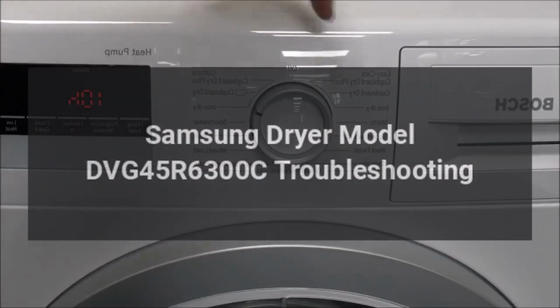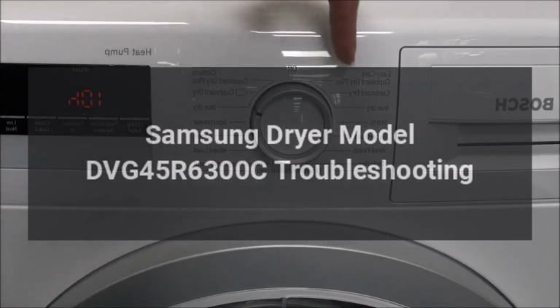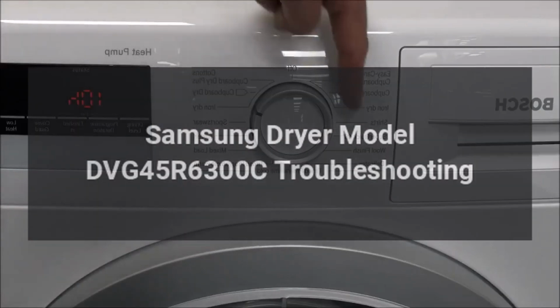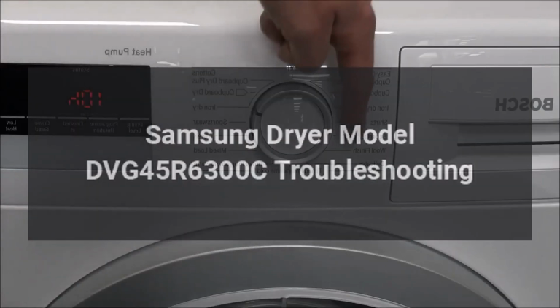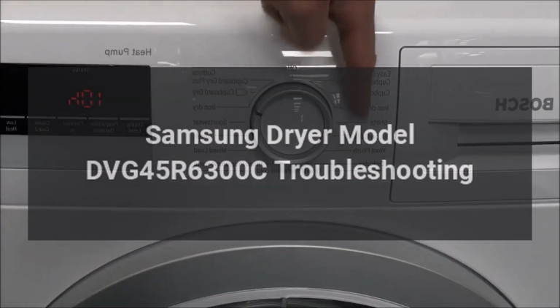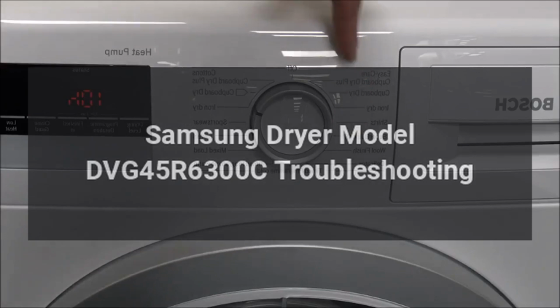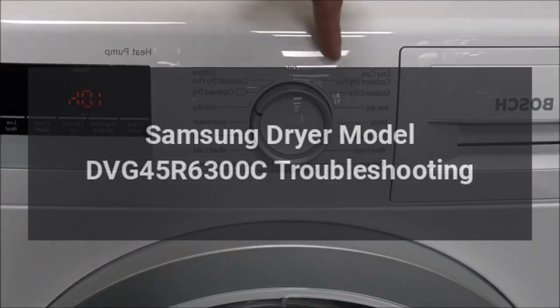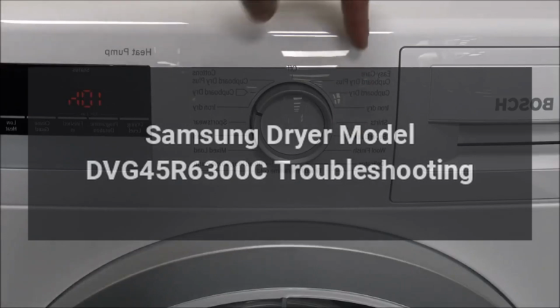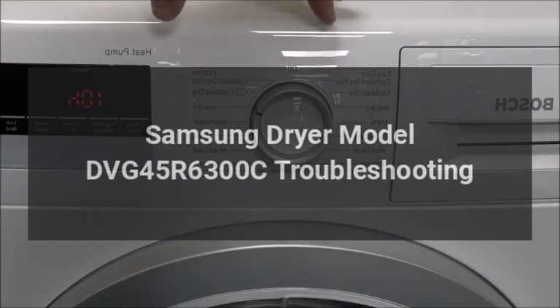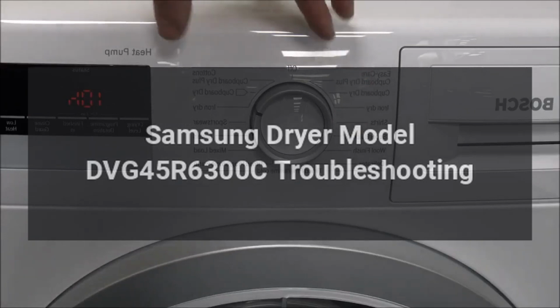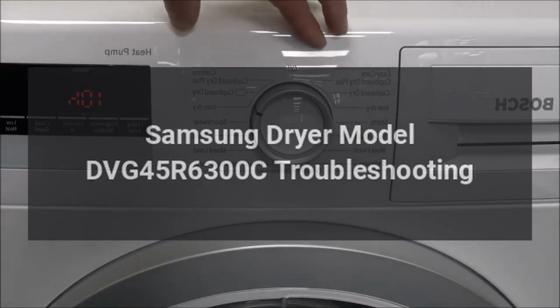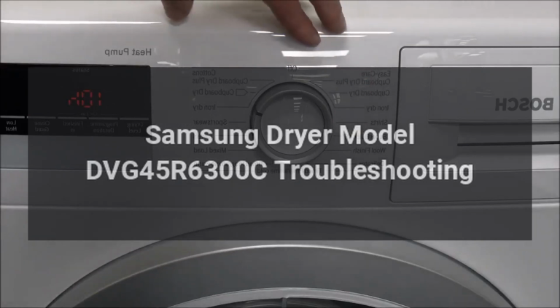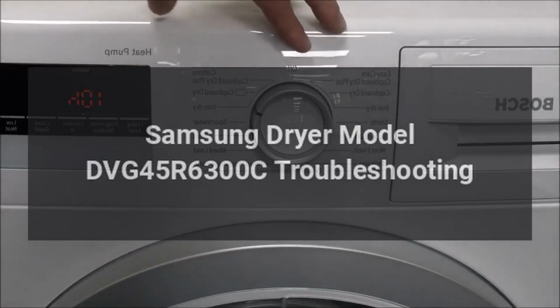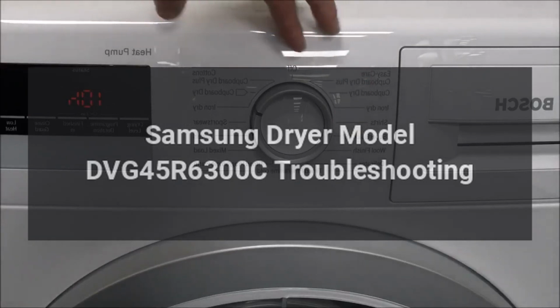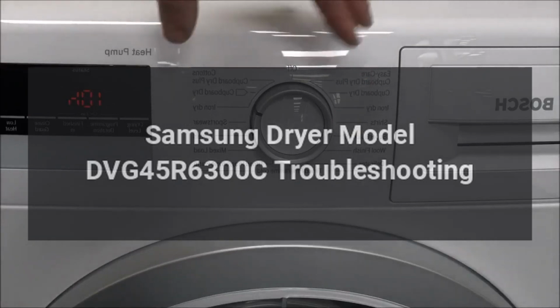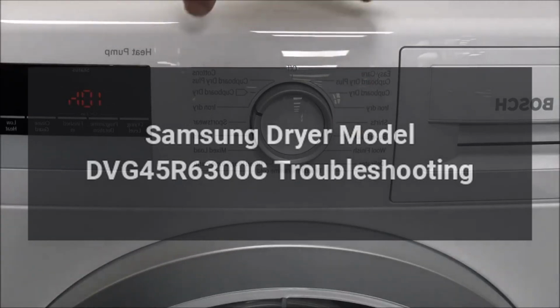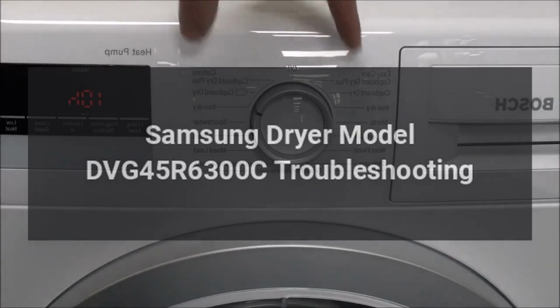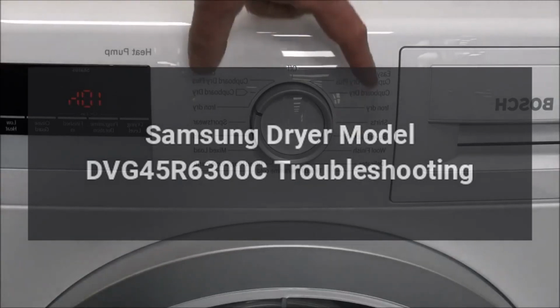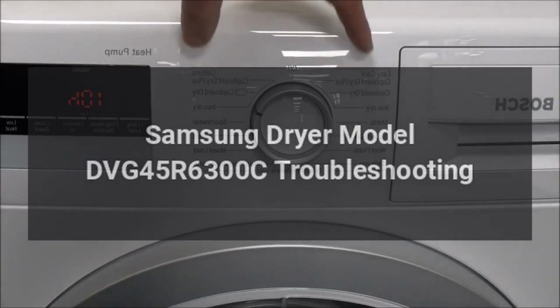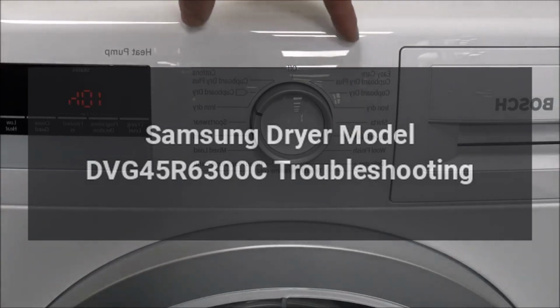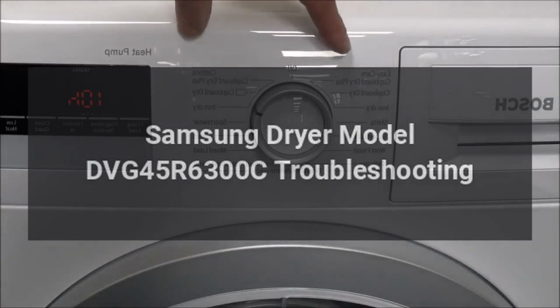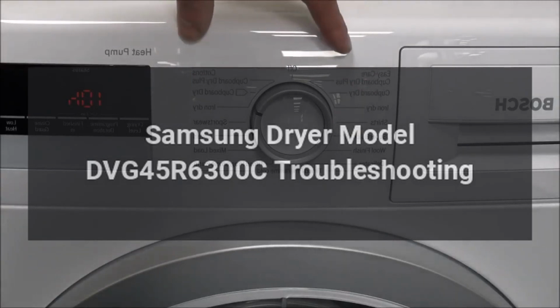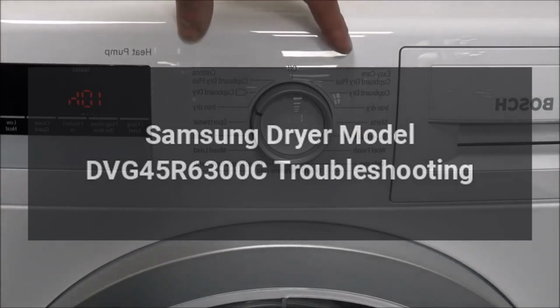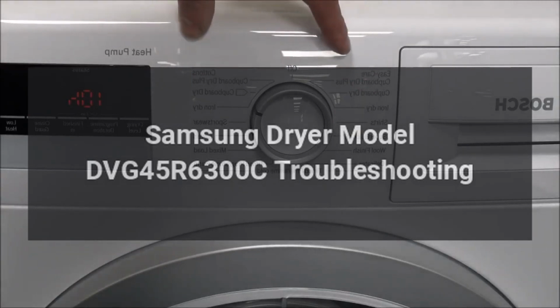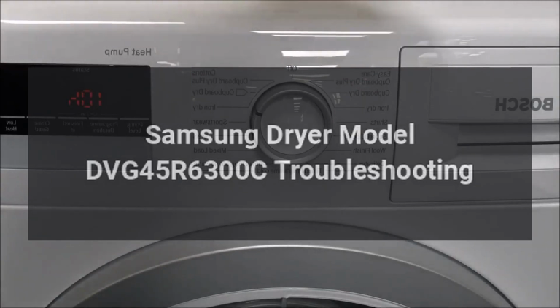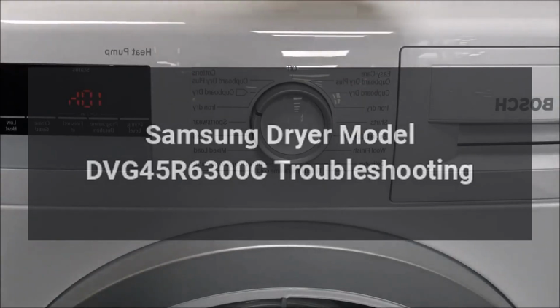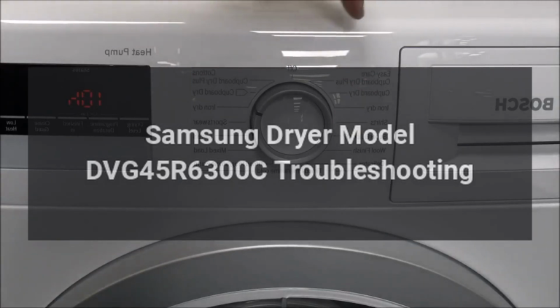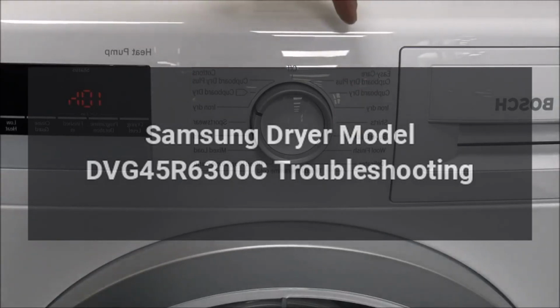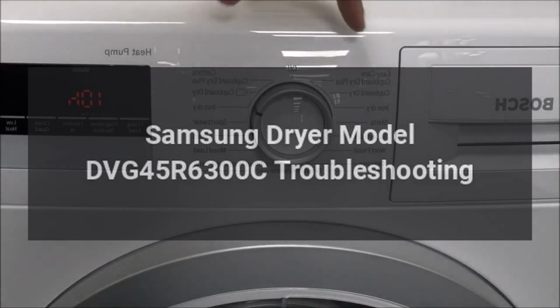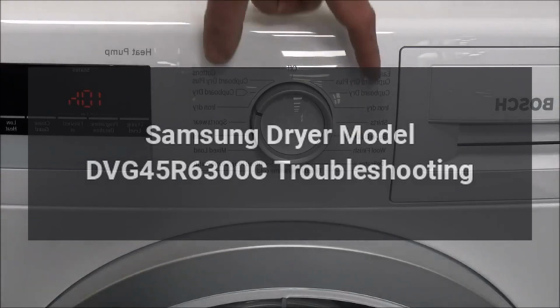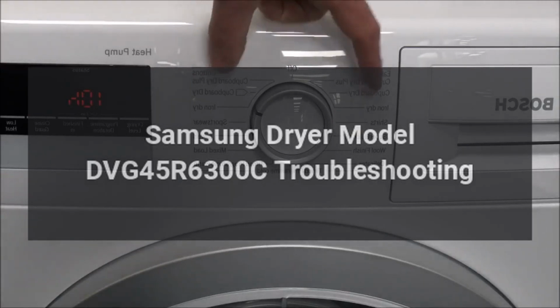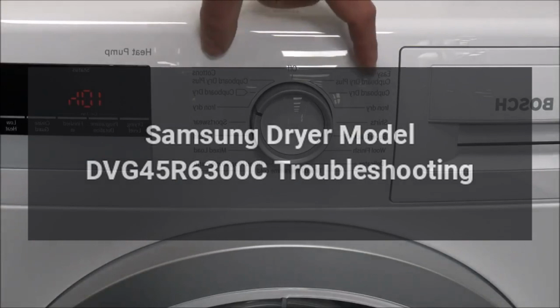Samsung Dryer Model DVG-45R6300C Troubleshooting.